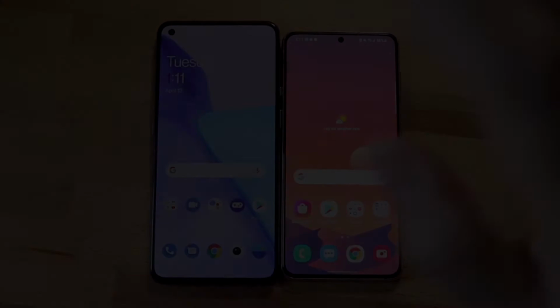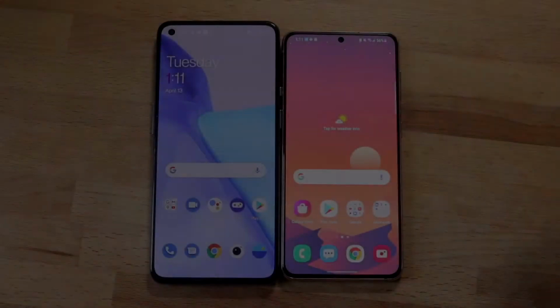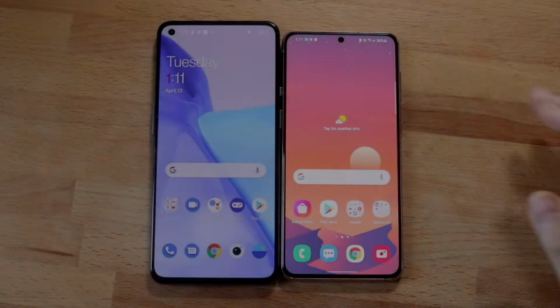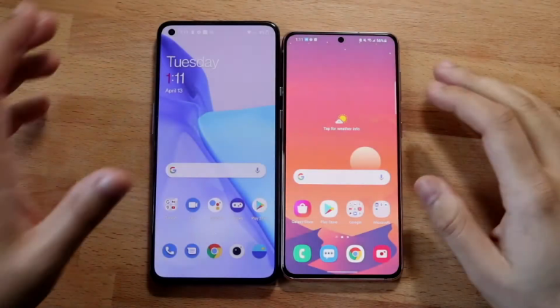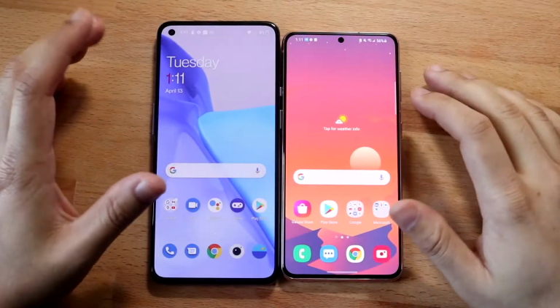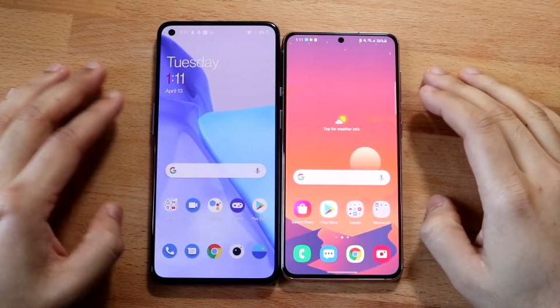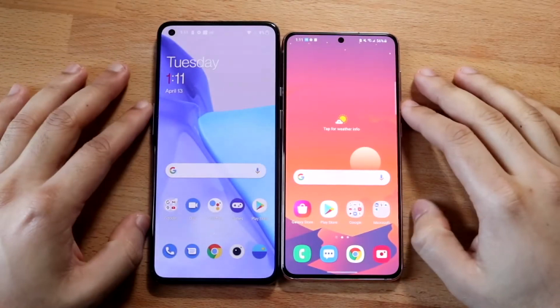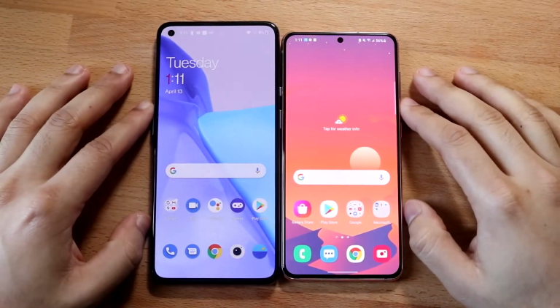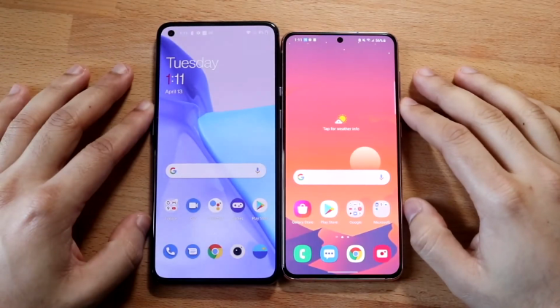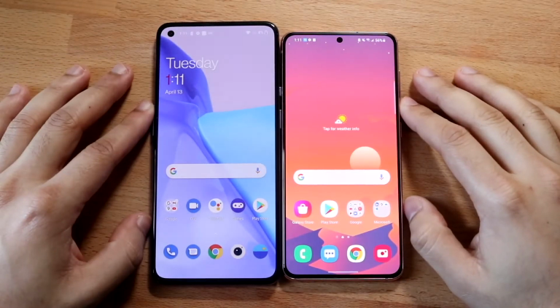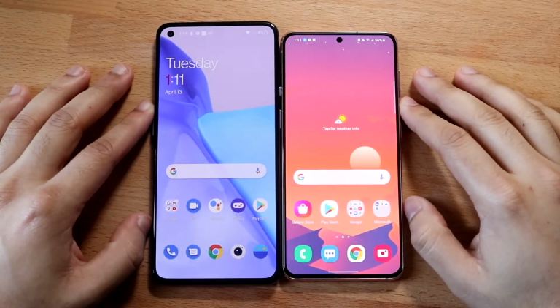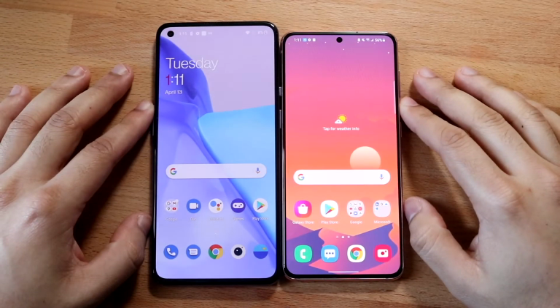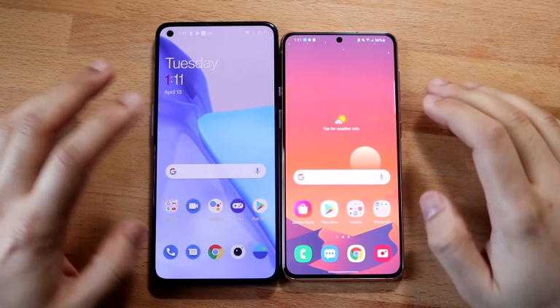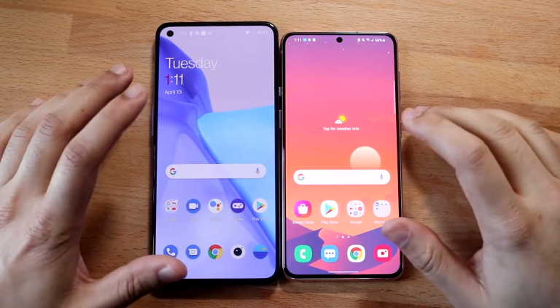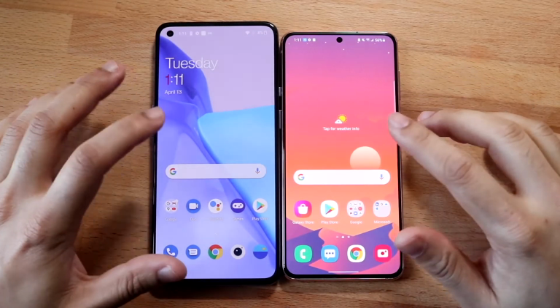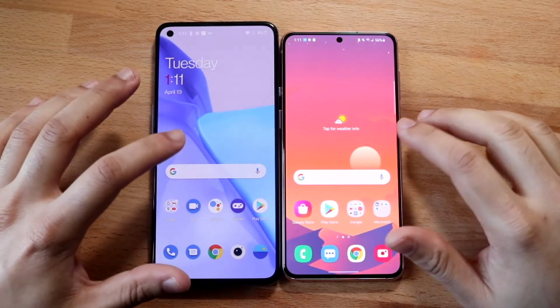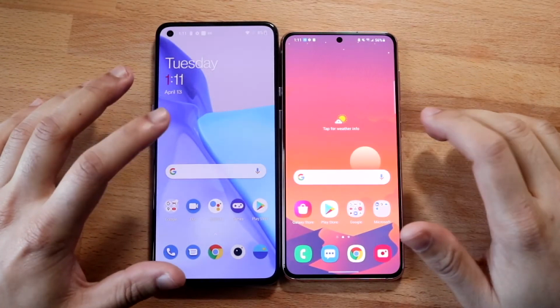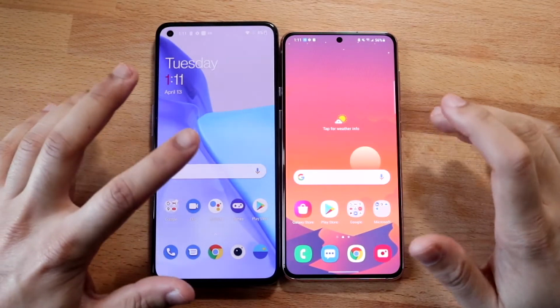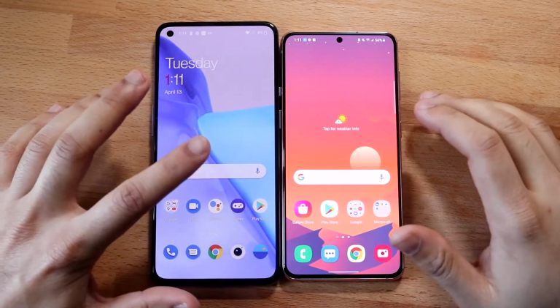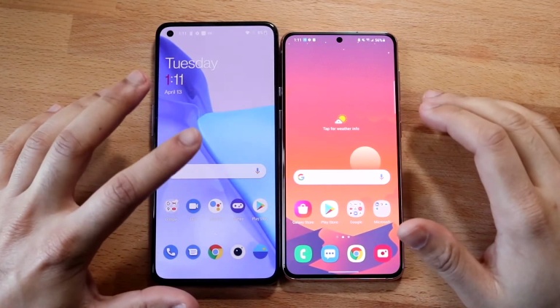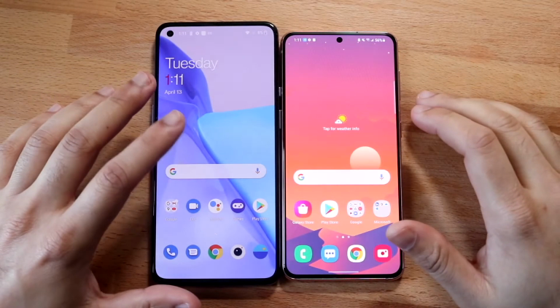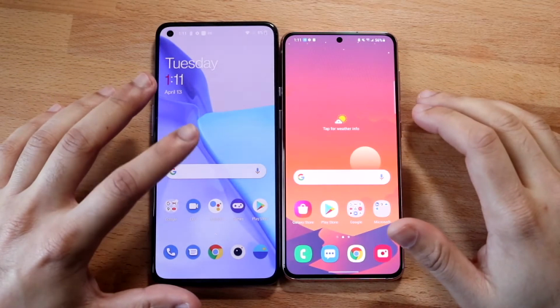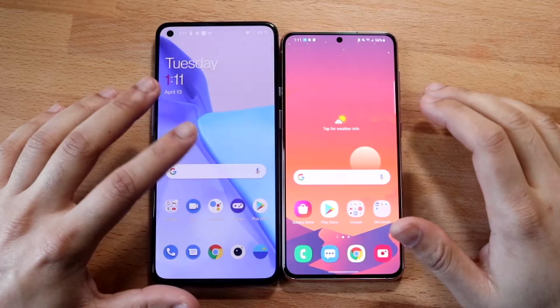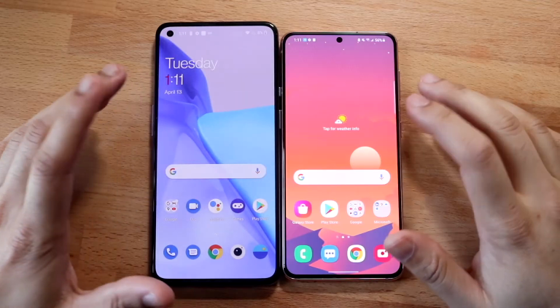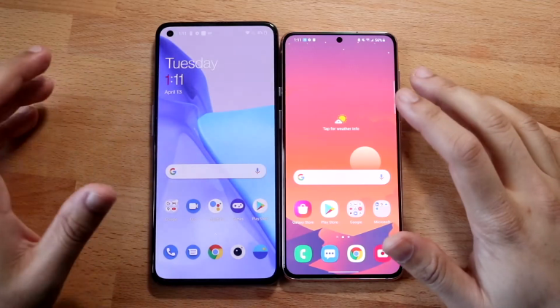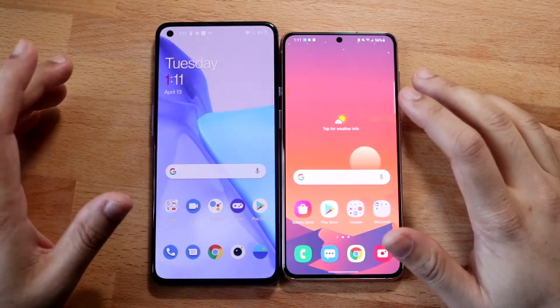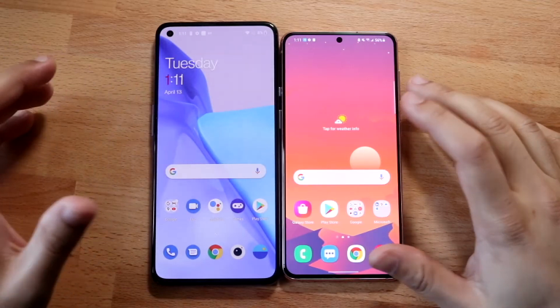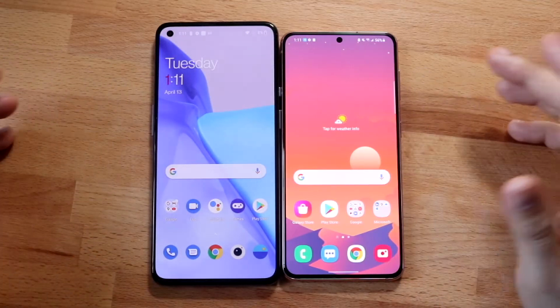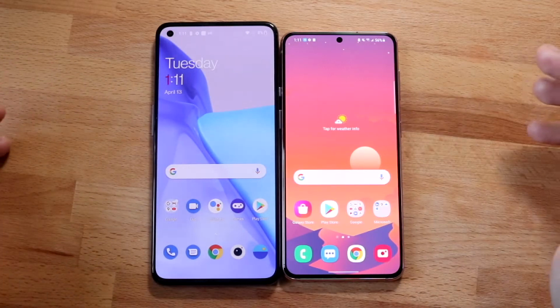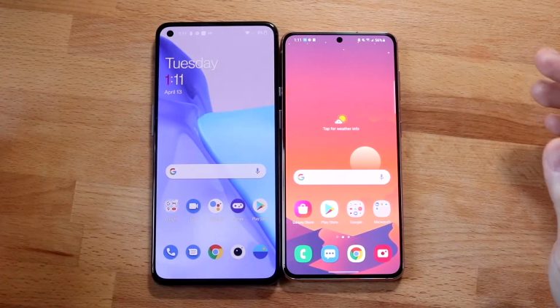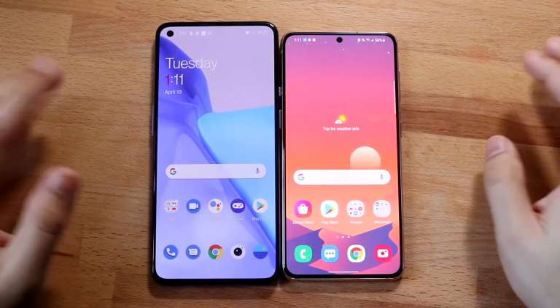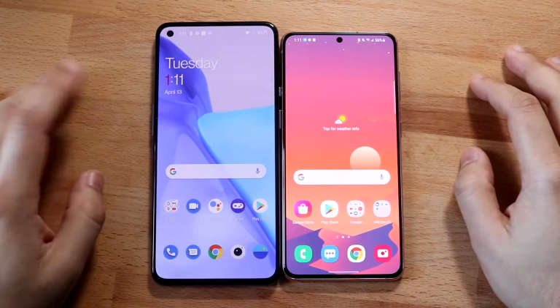Welcome back everyone. You may be in a position where you want to go ahead and stream one of your Android phones to another one. It's a very easy process.